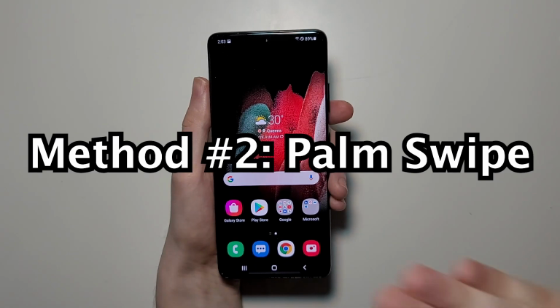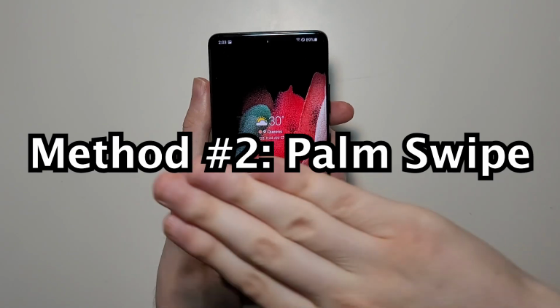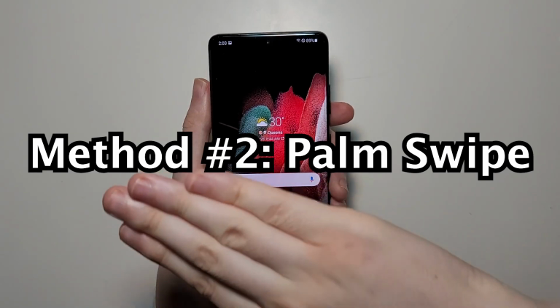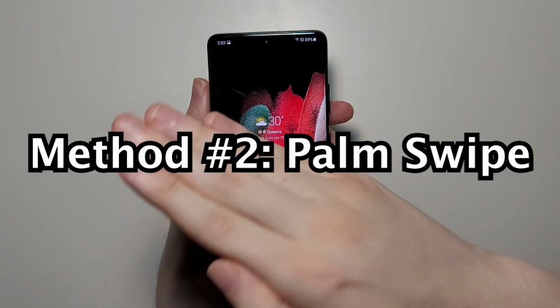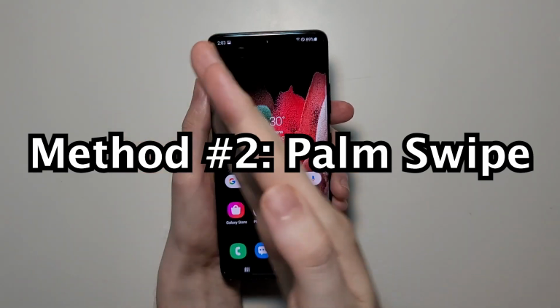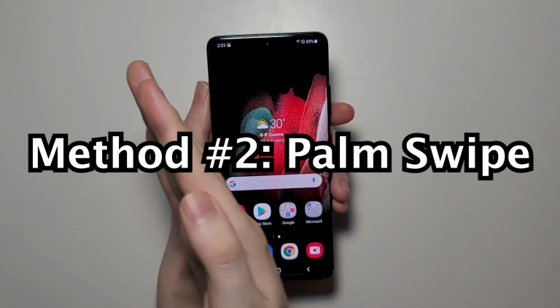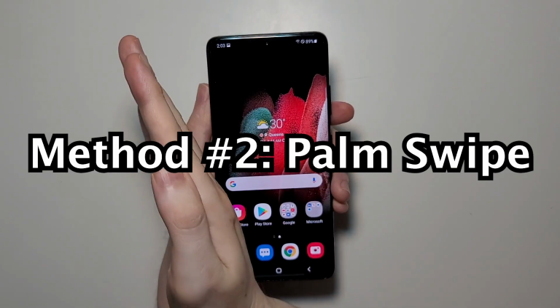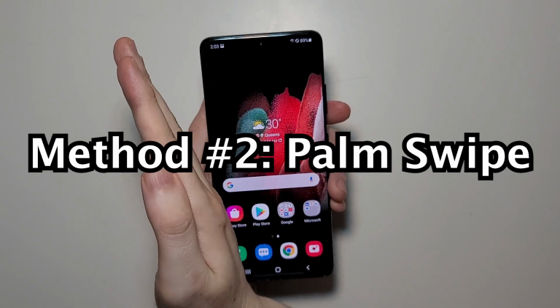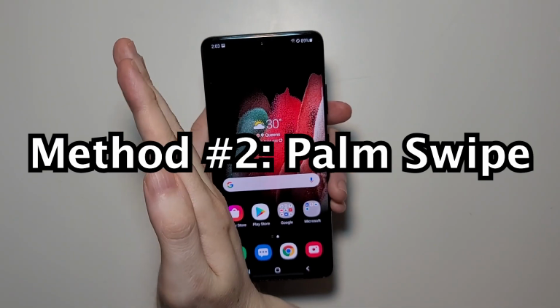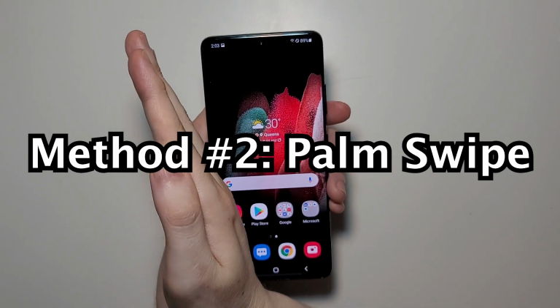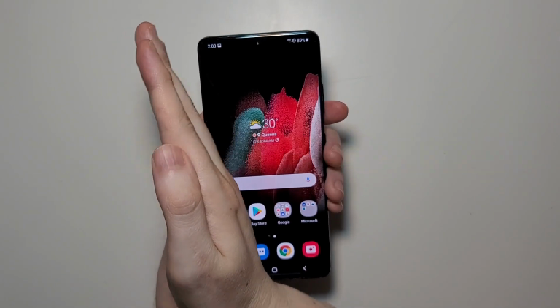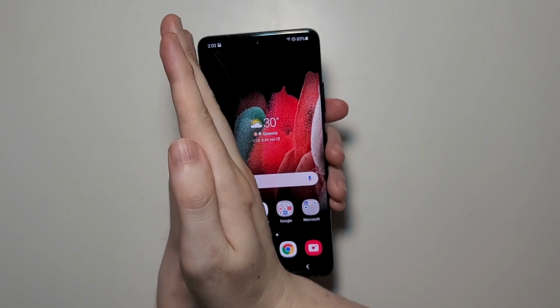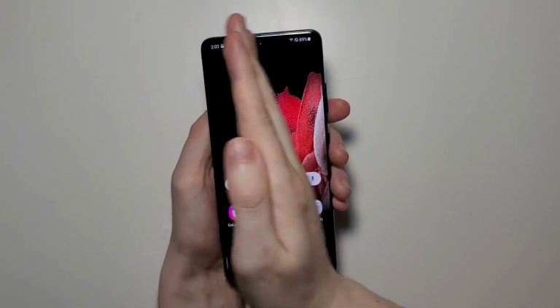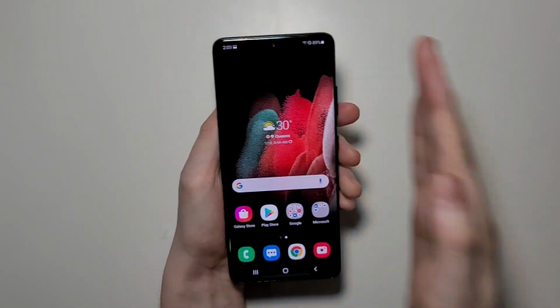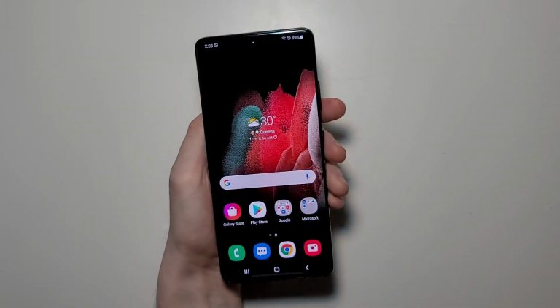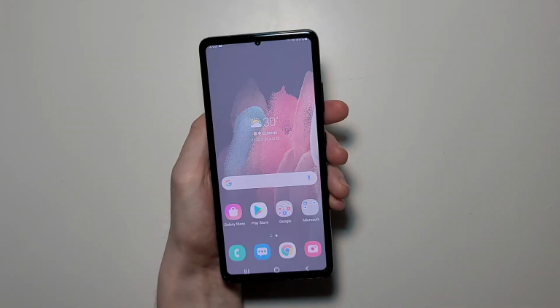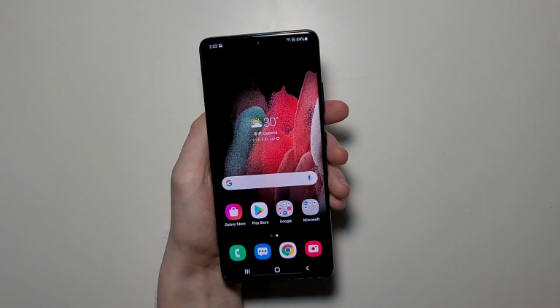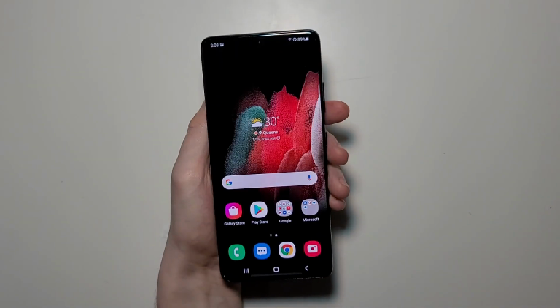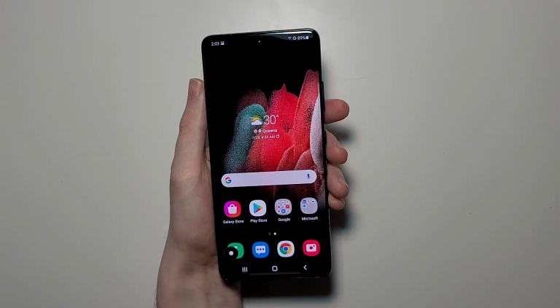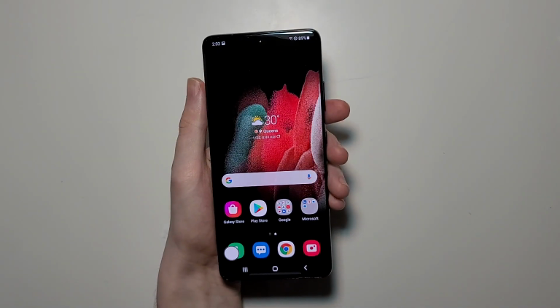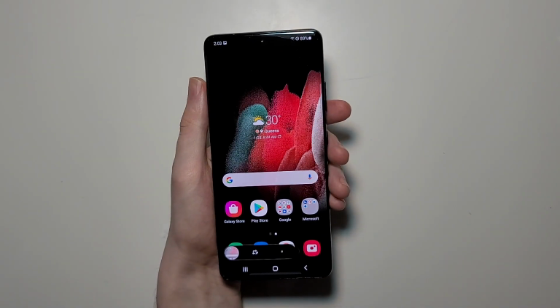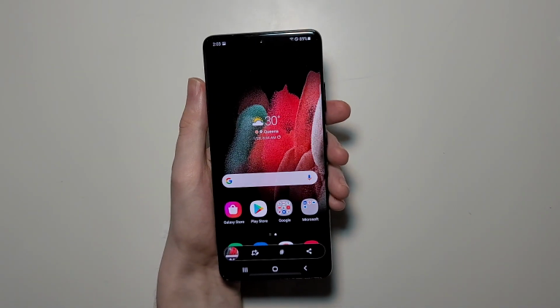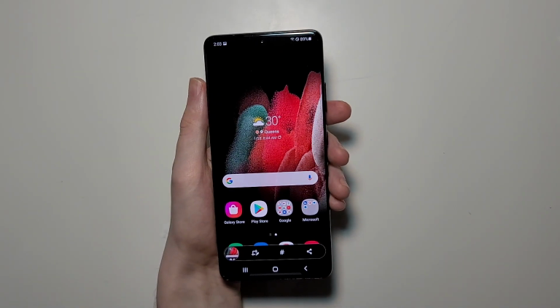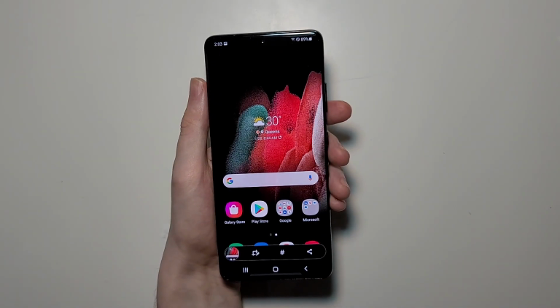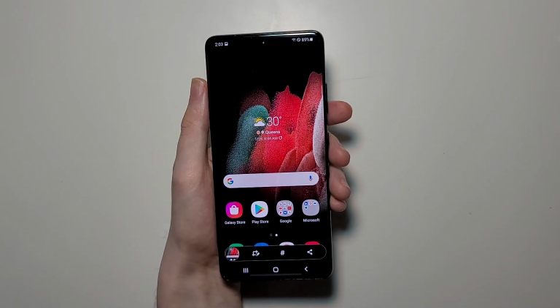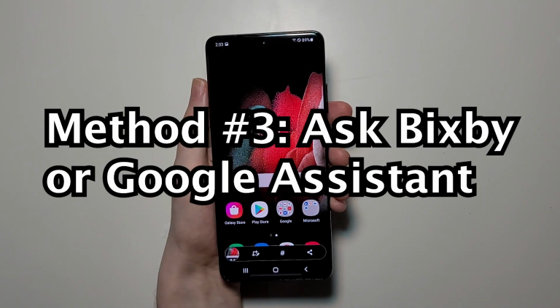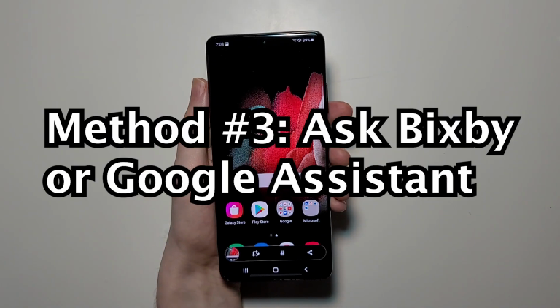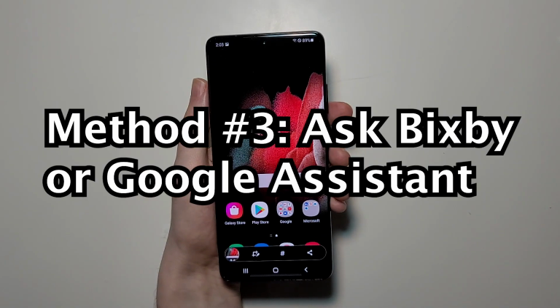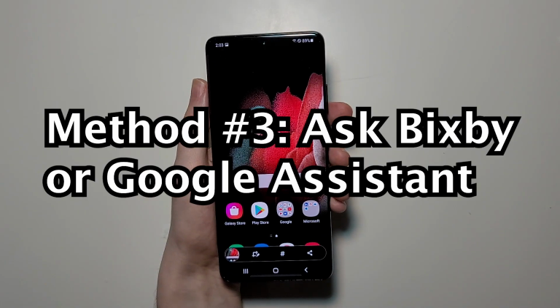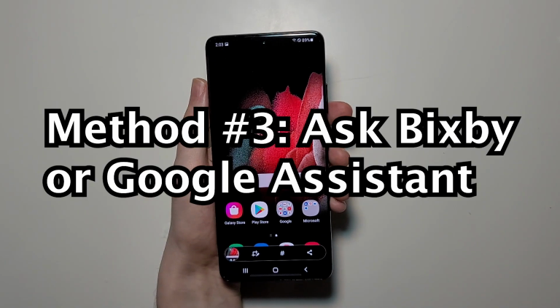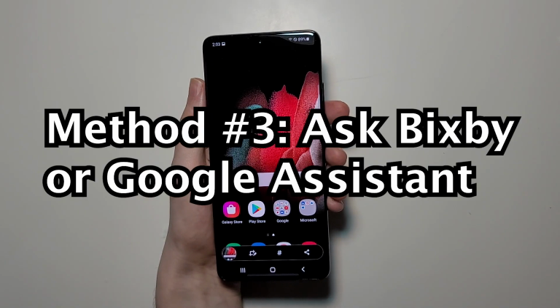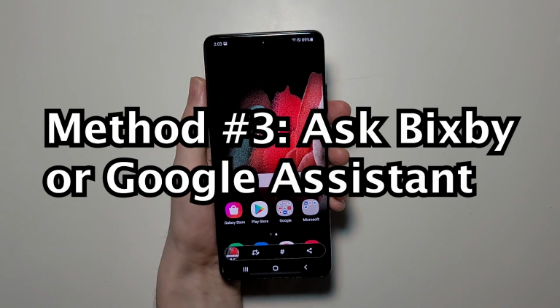You can also swipe if you palm the screenshot. Or you can ask Bixby or Google.